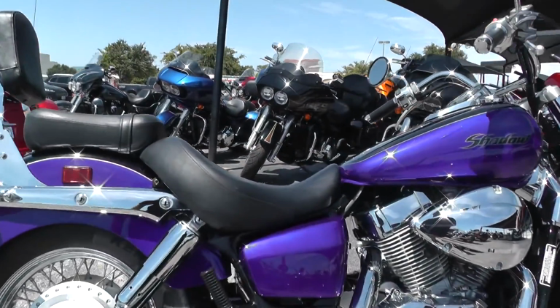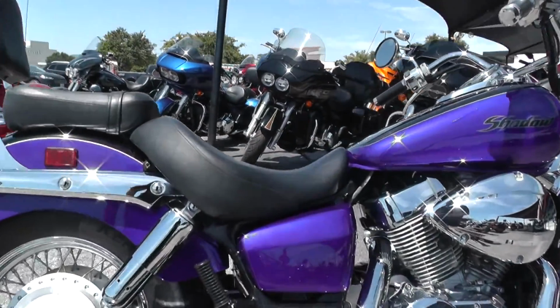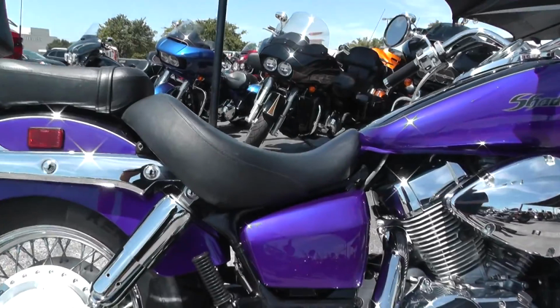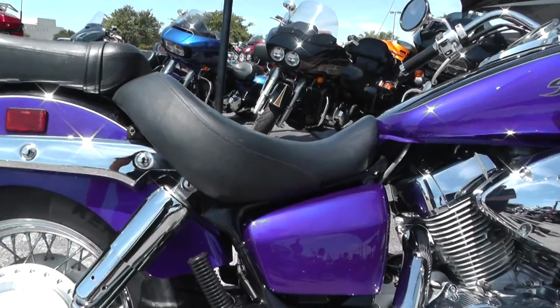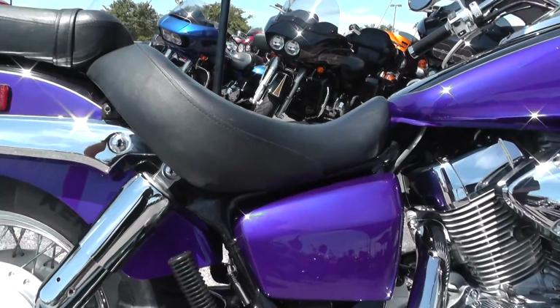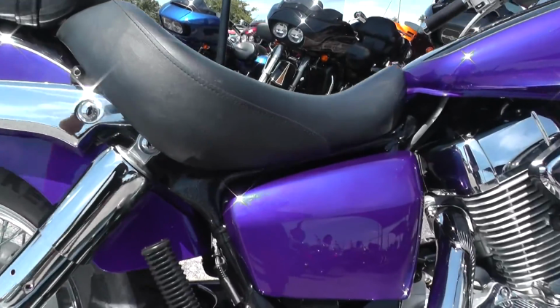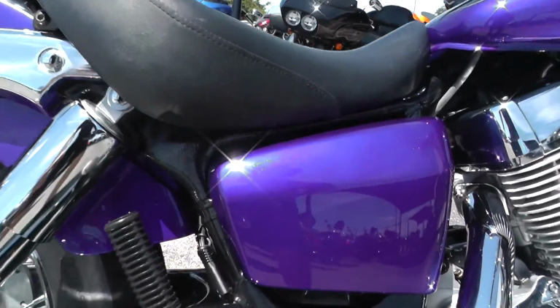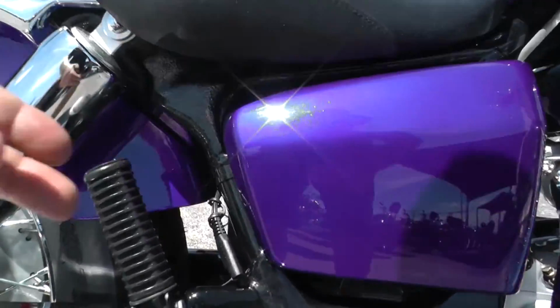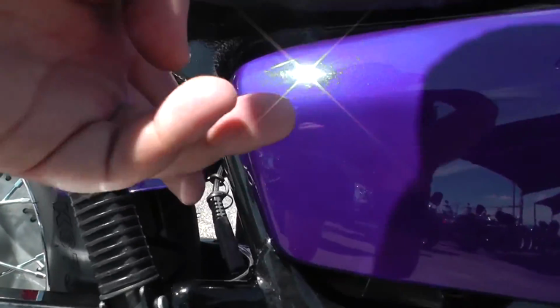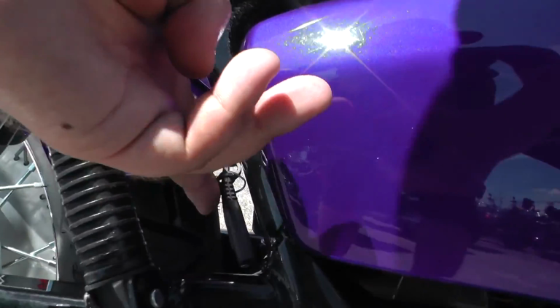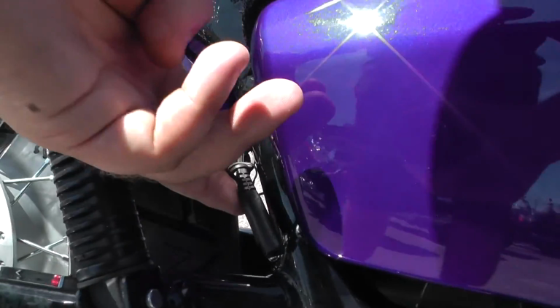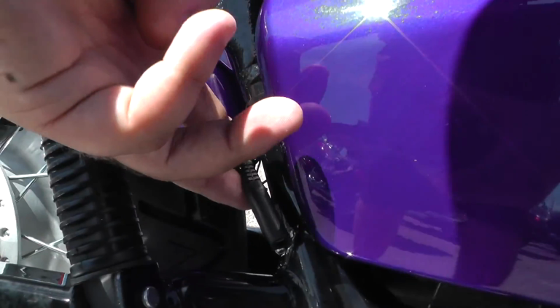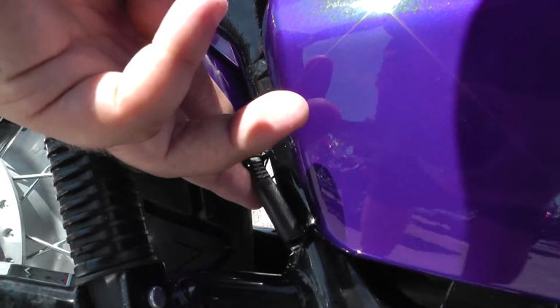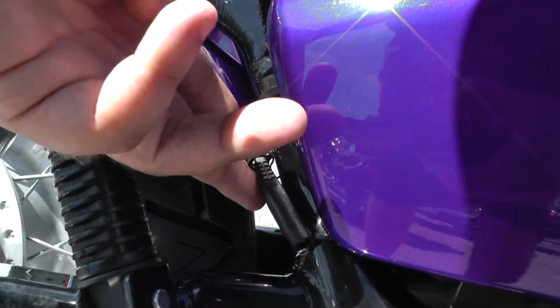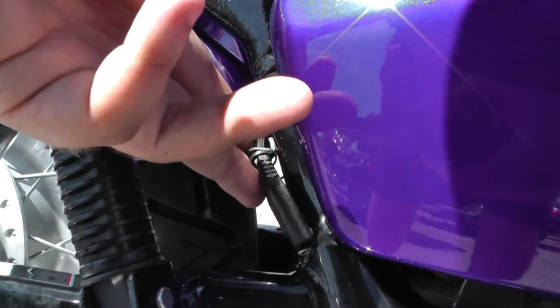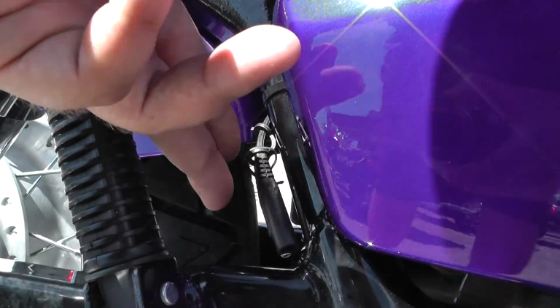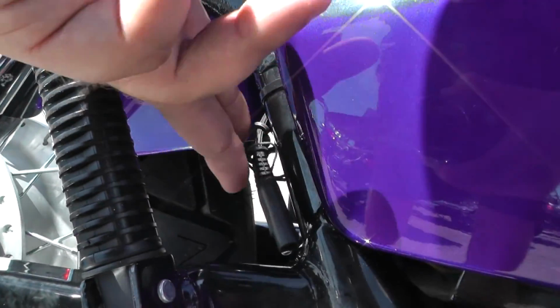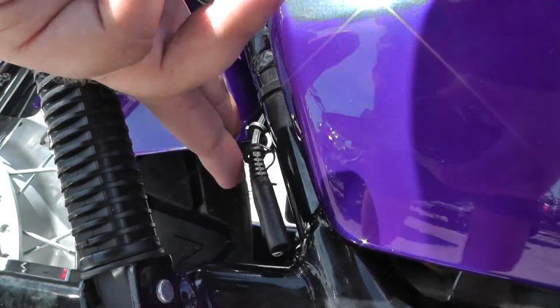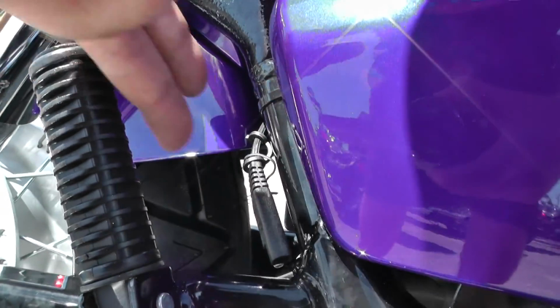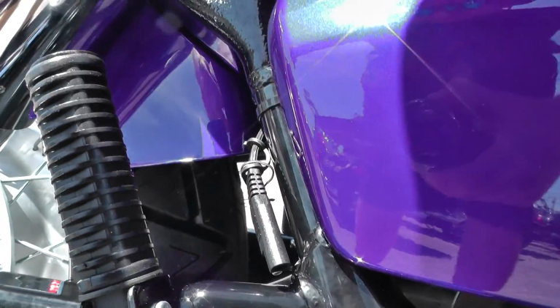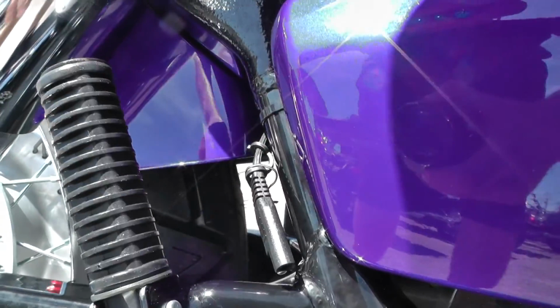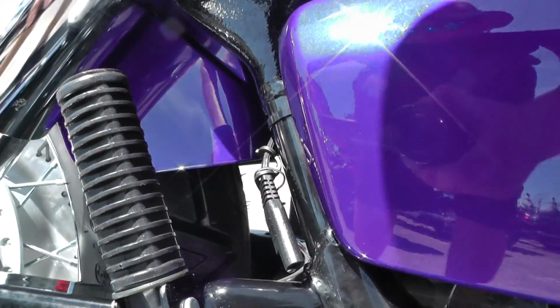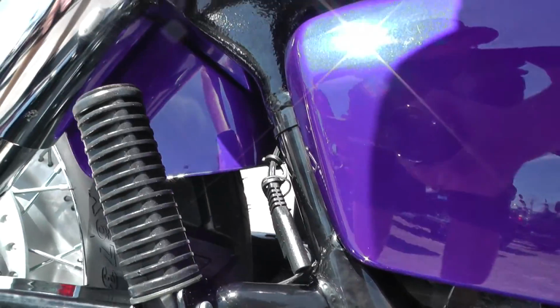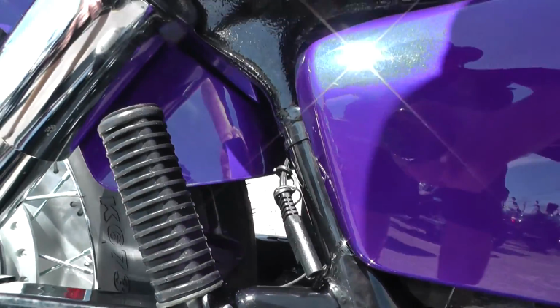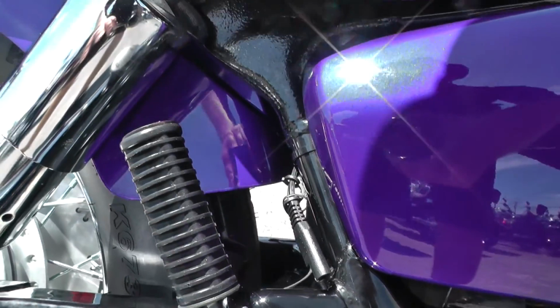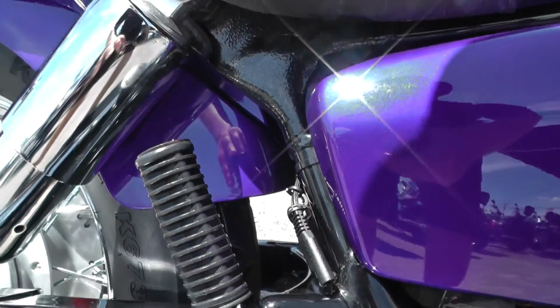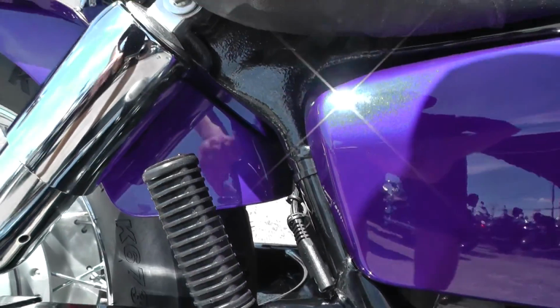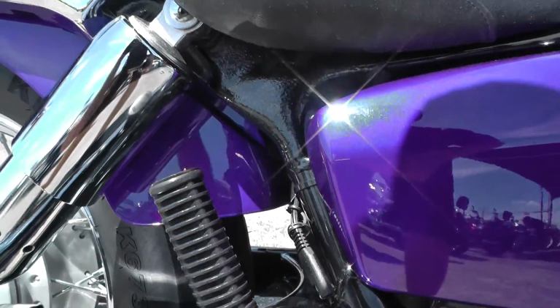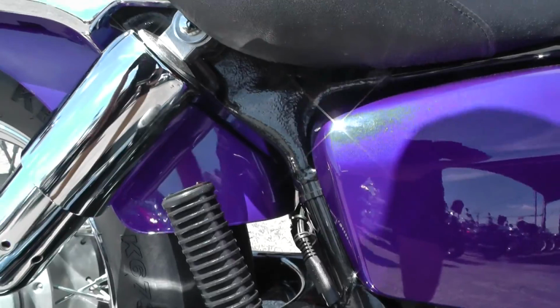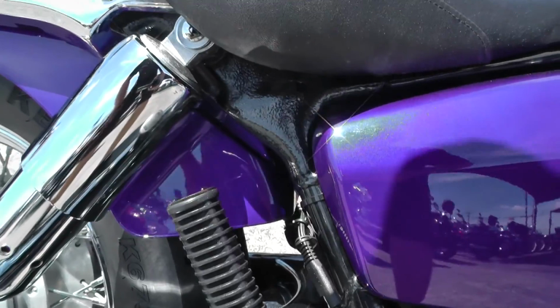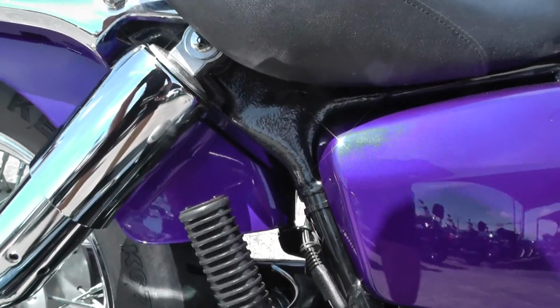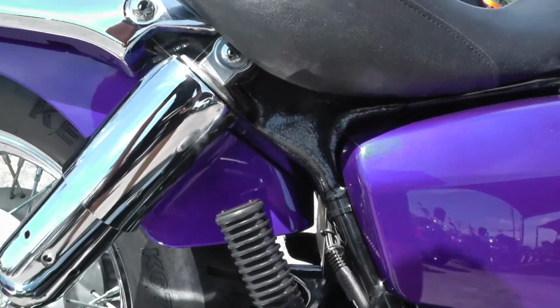You can see your battery tender pigtail hanging down right here. It's a good way to keep your battery maintained when you're not riding.